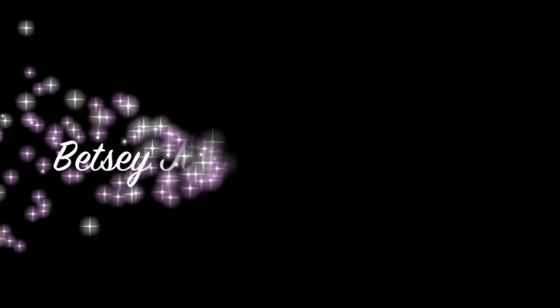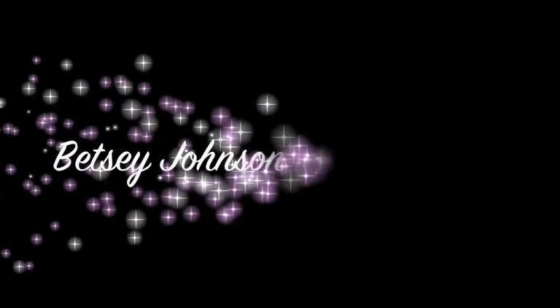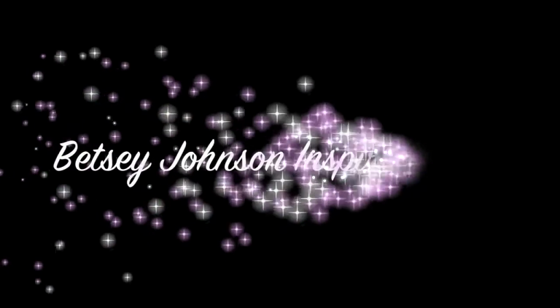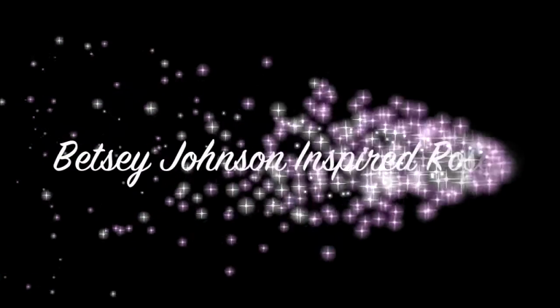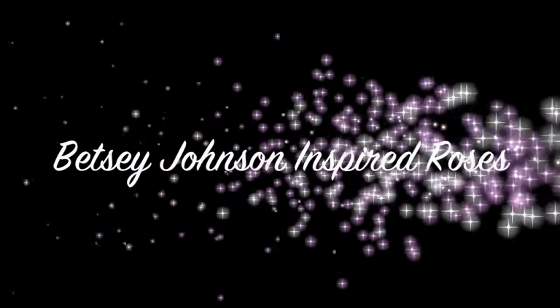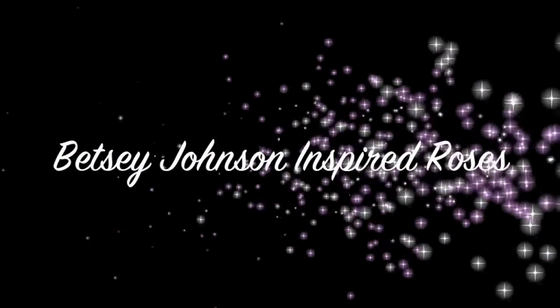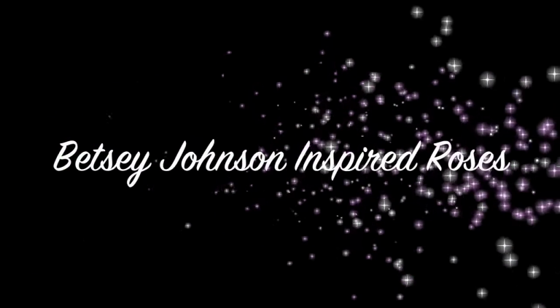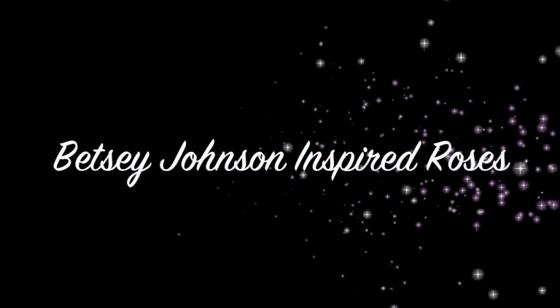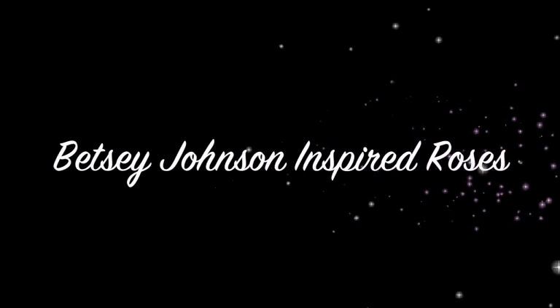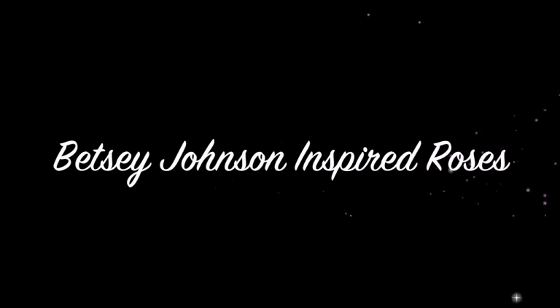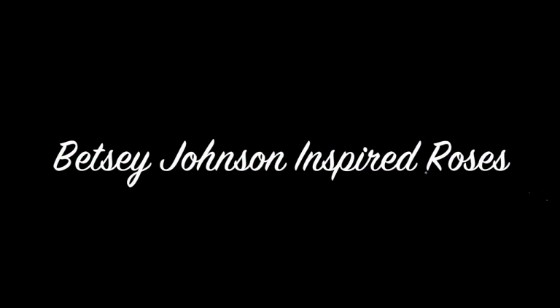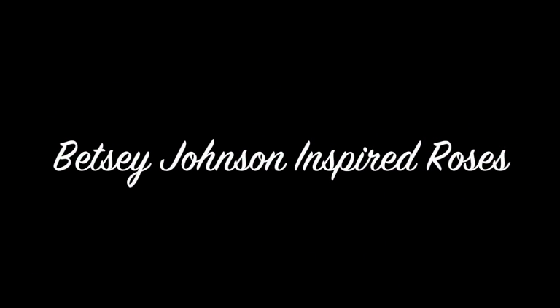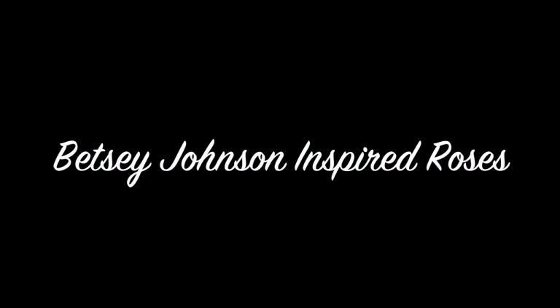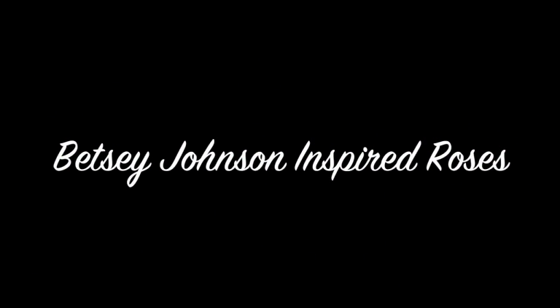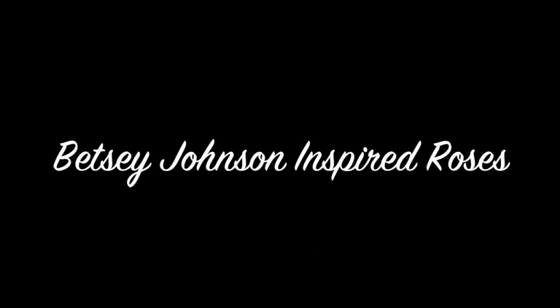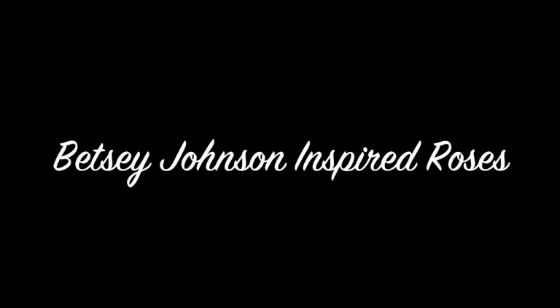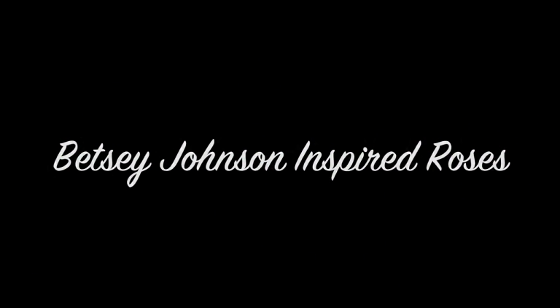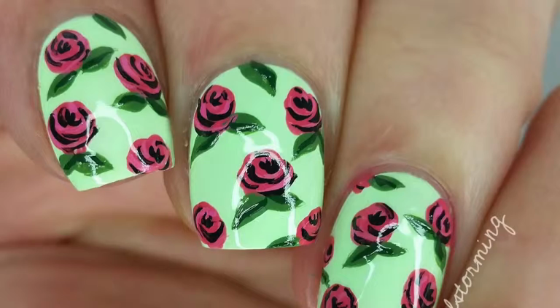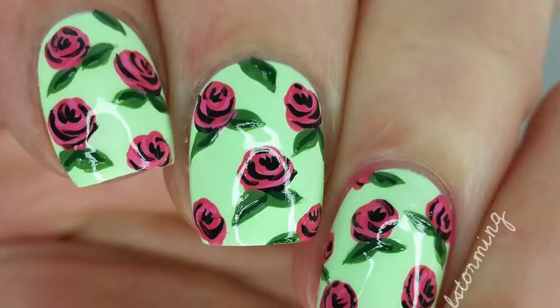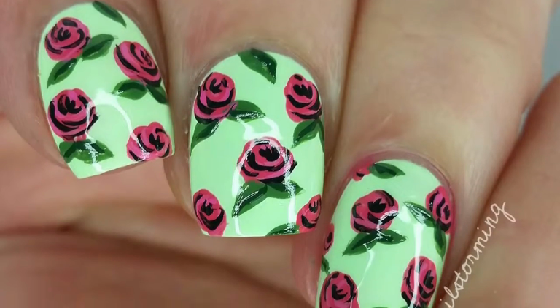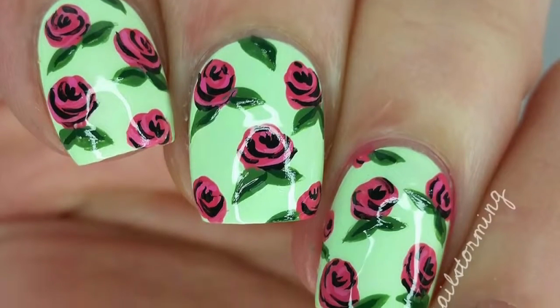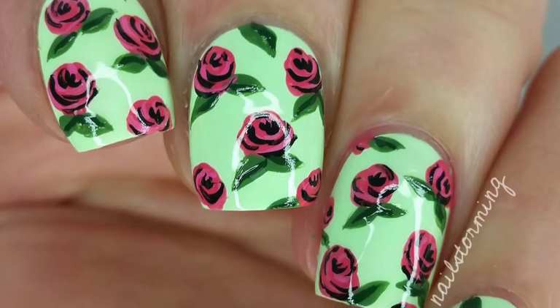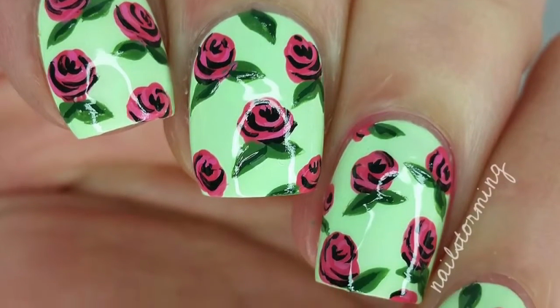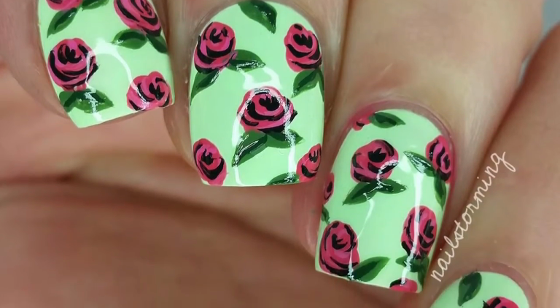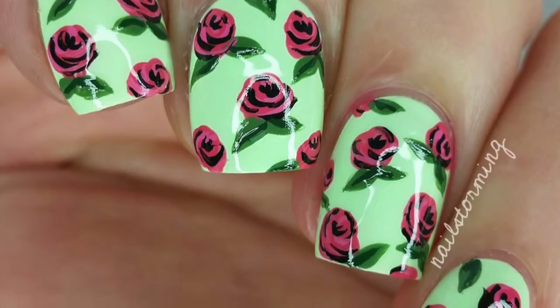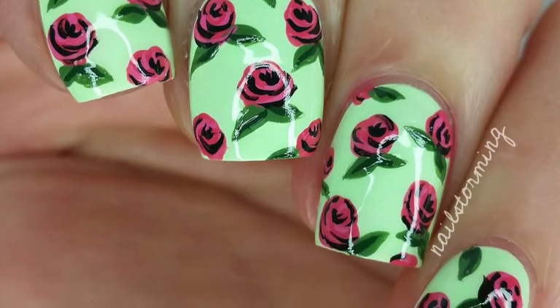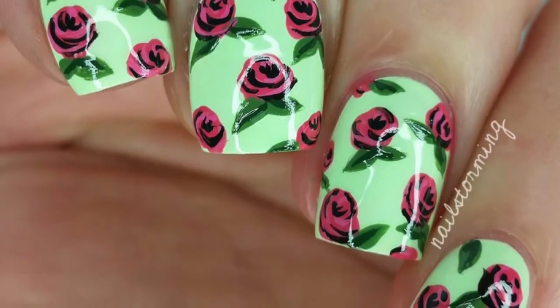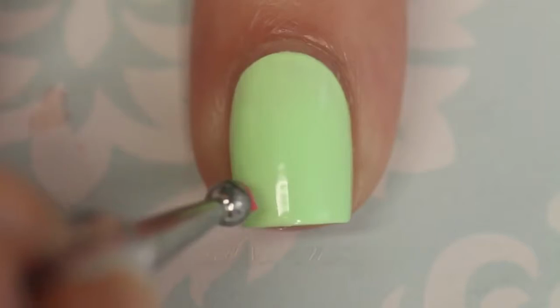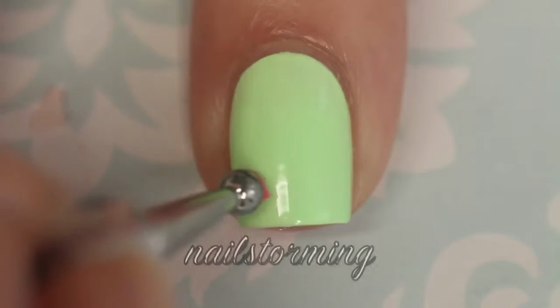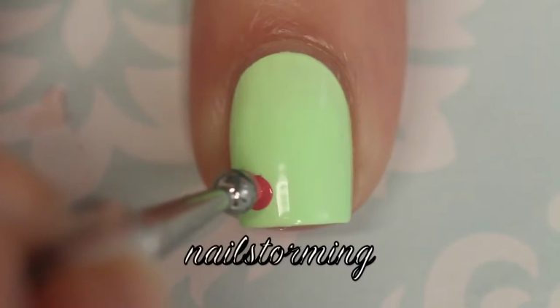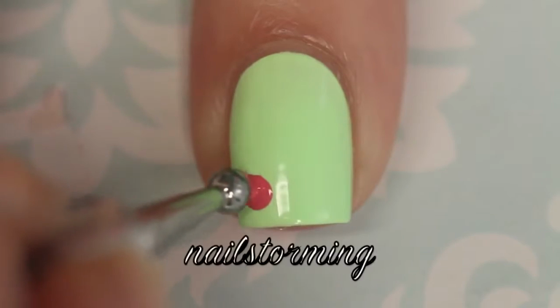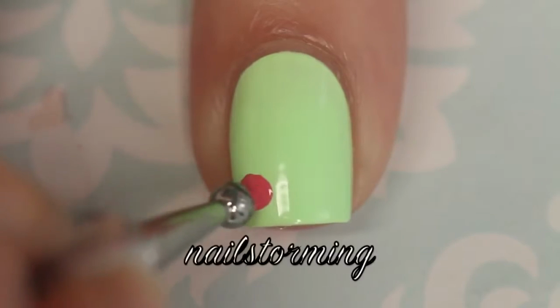Hey guys! Today we're going to do some Betsy Johnson inspired roses. The base color that I'm using is That's Hularious by OPI.